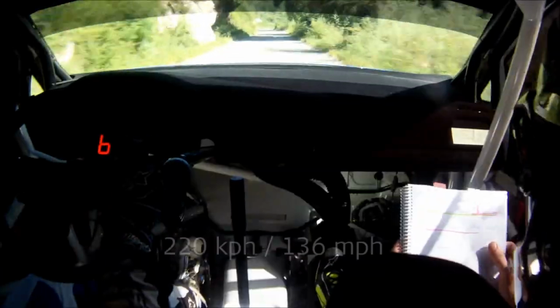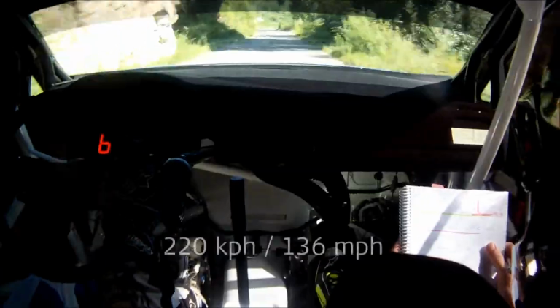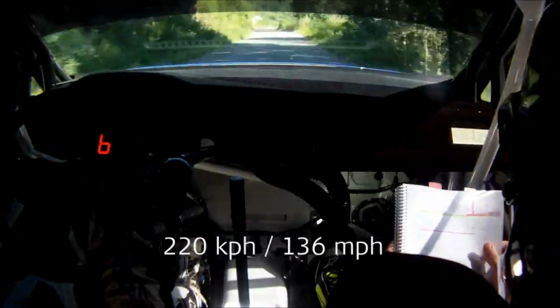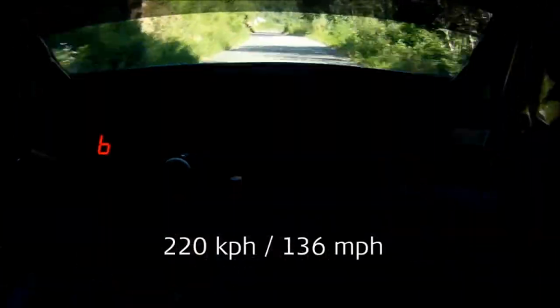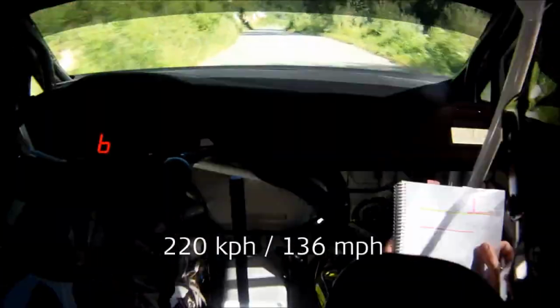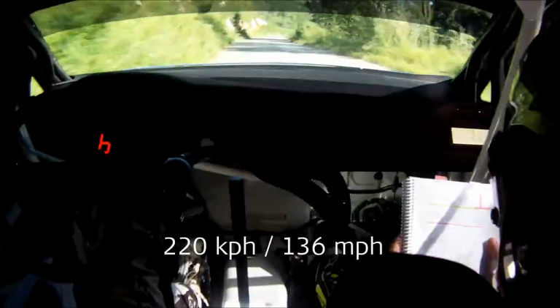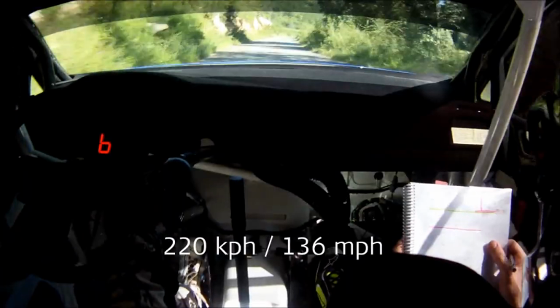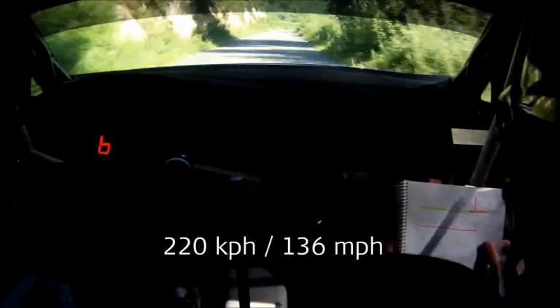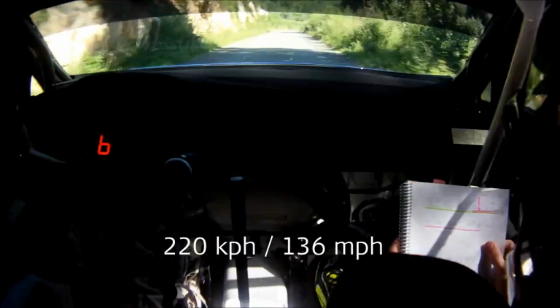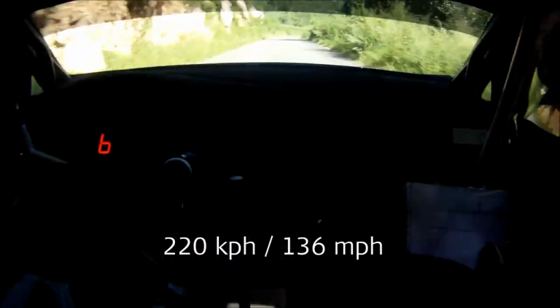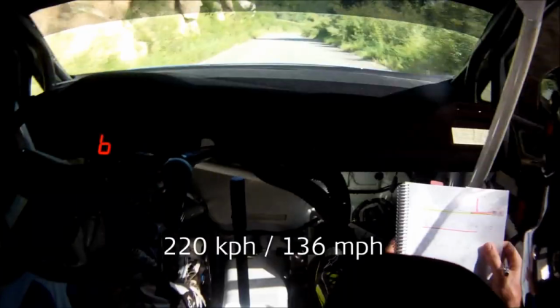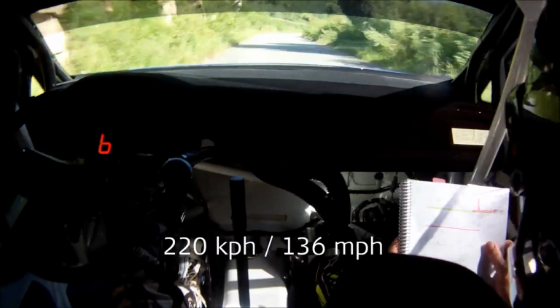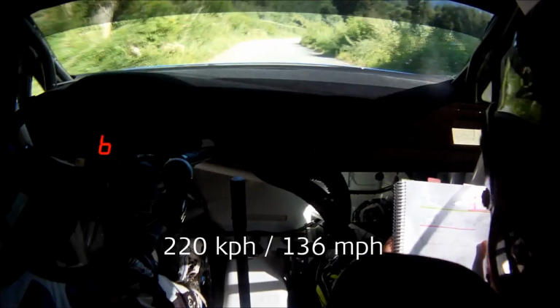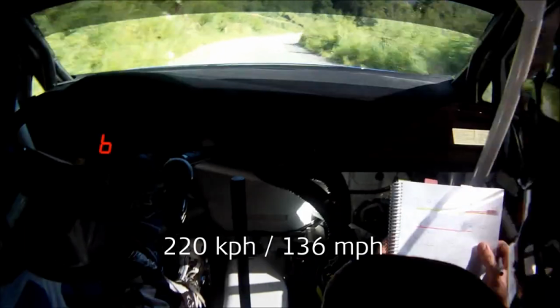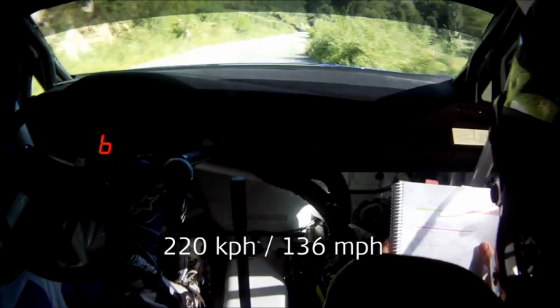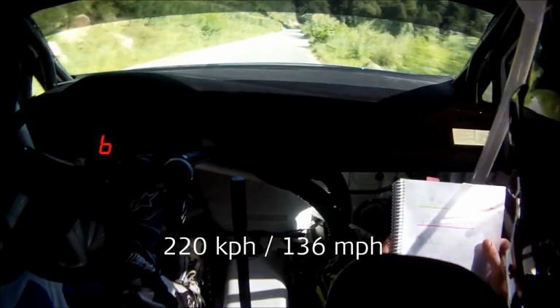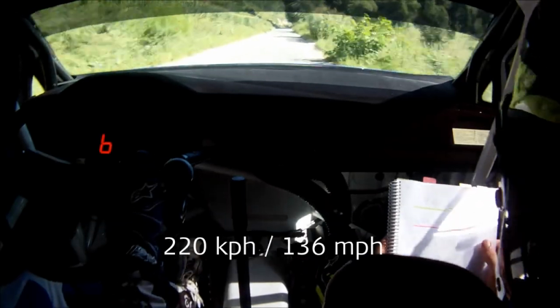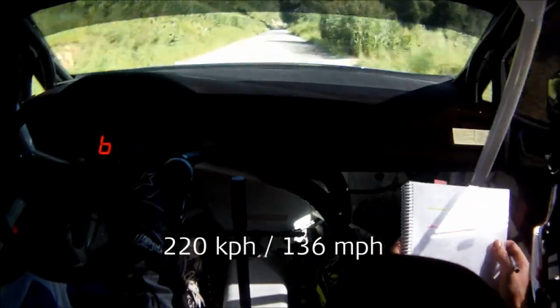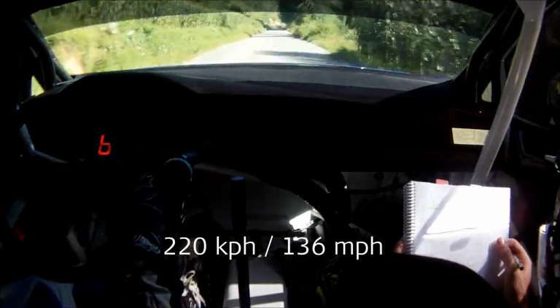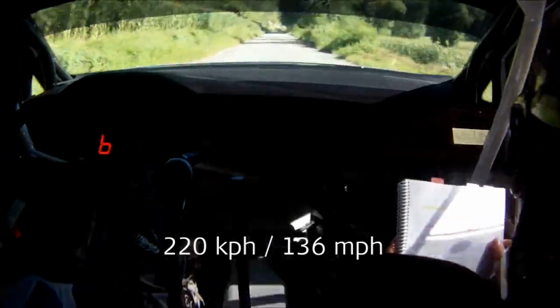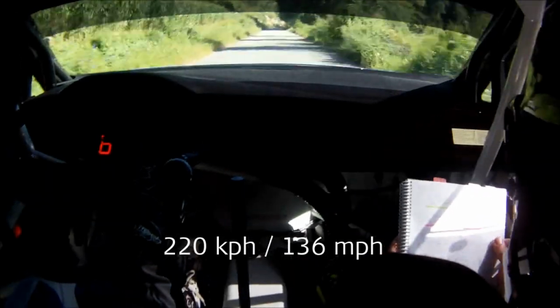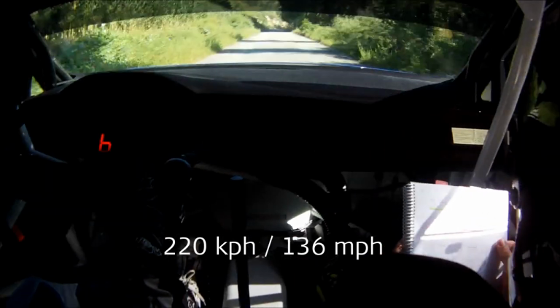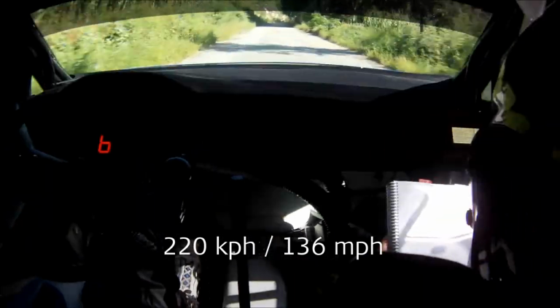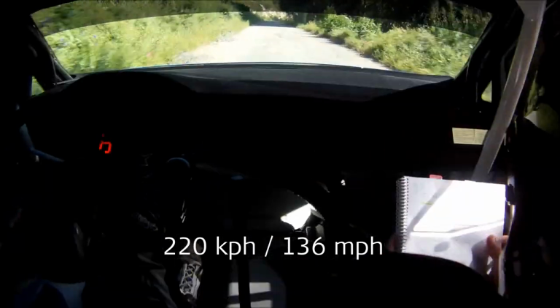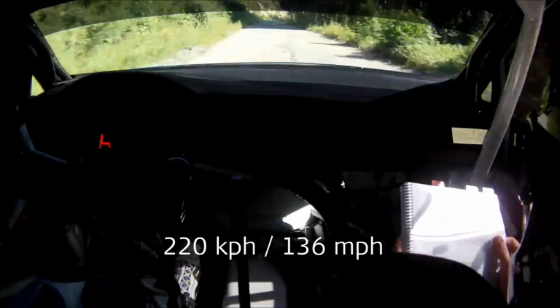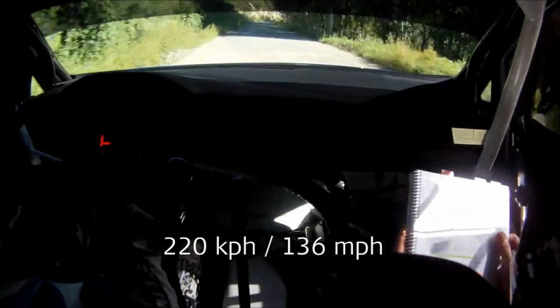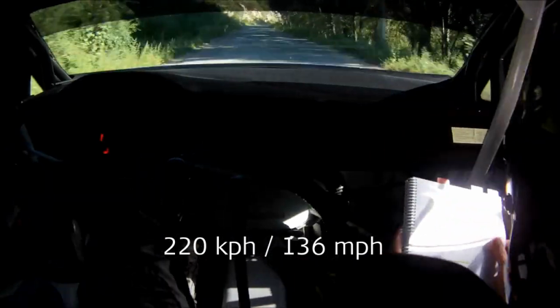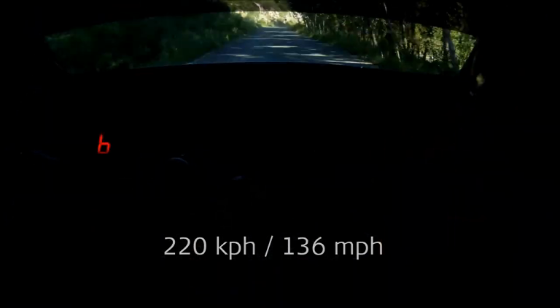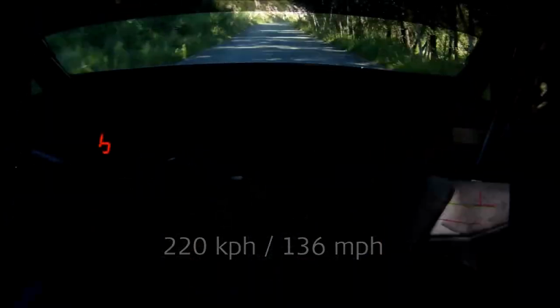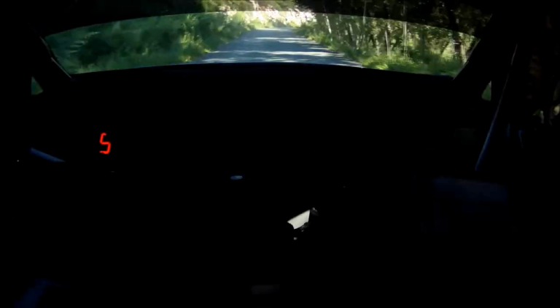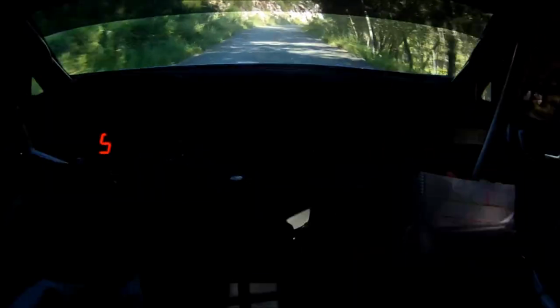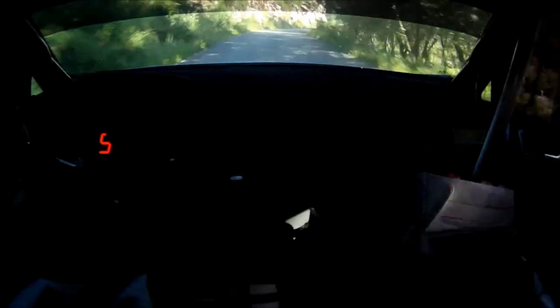Breaking late 8 right over 60, 6 left long, don't cut, then 7 right minus long.